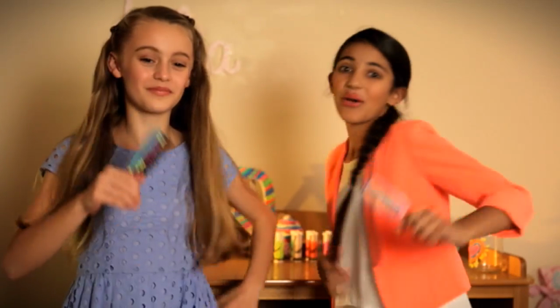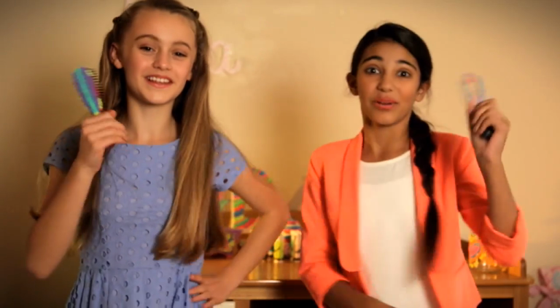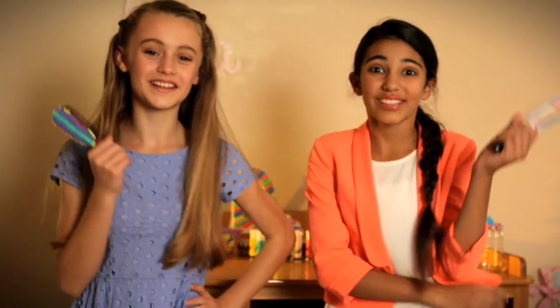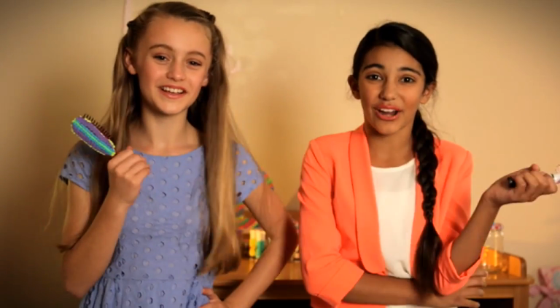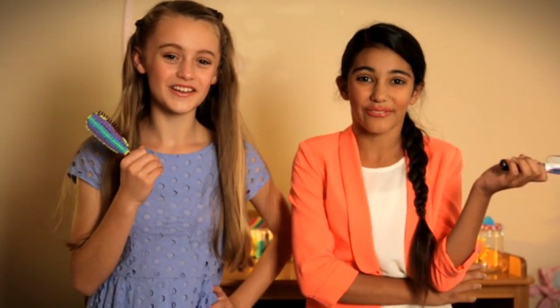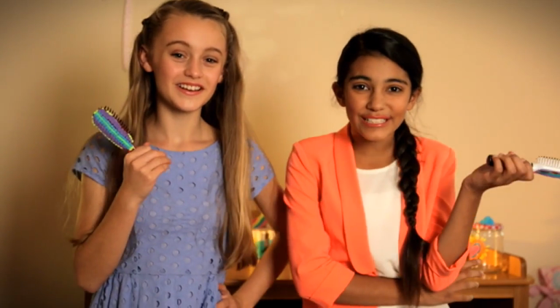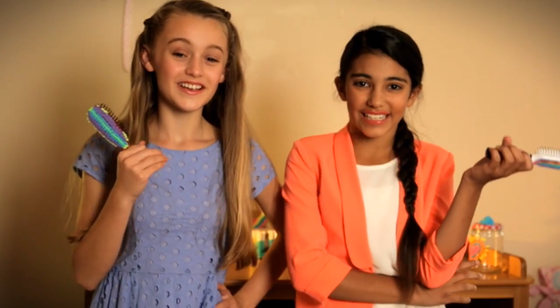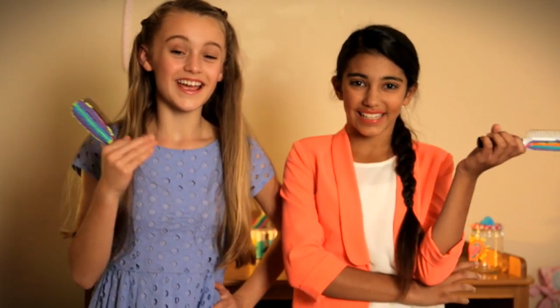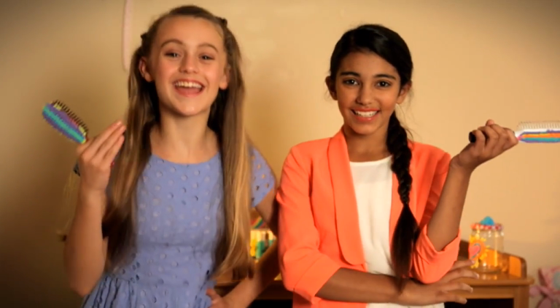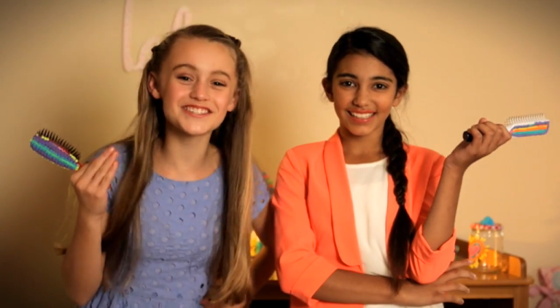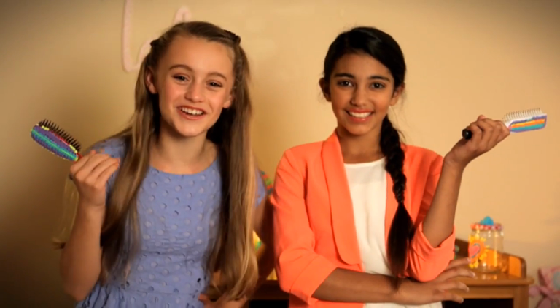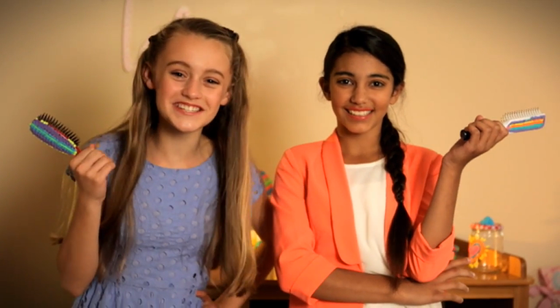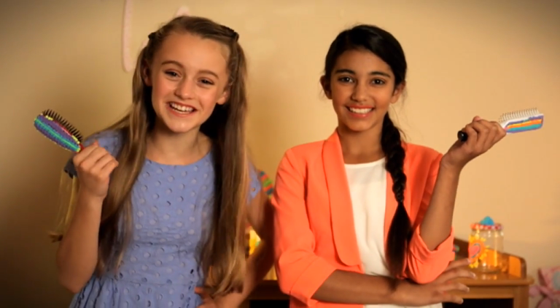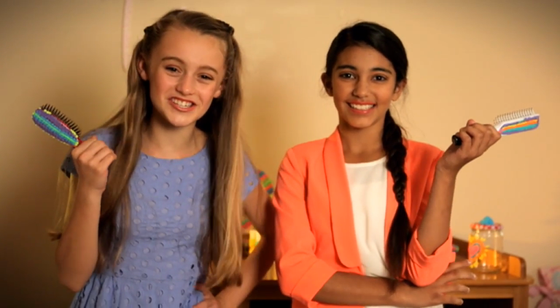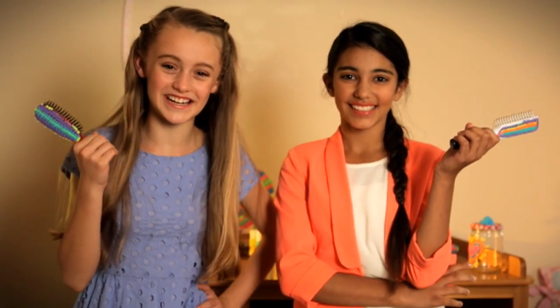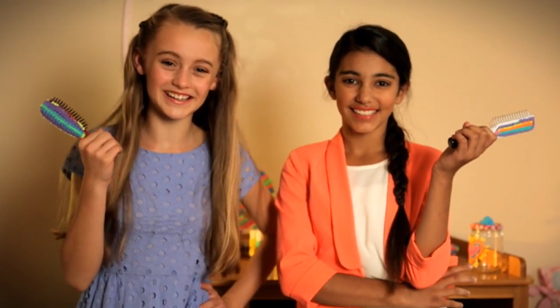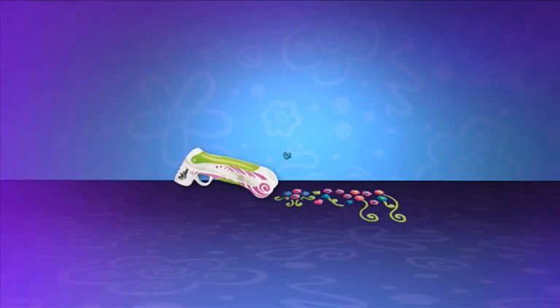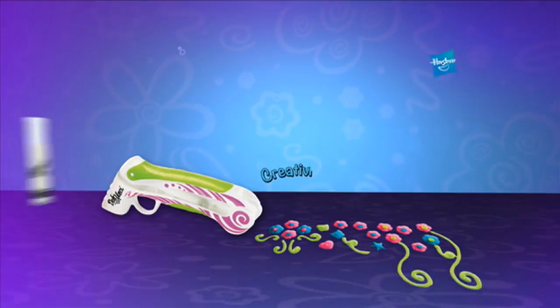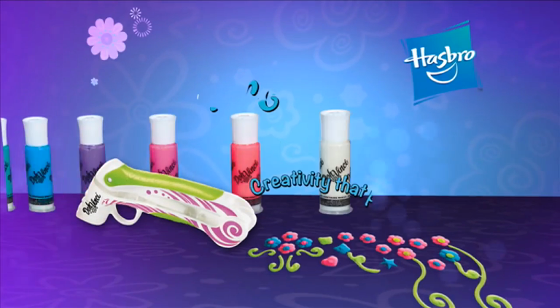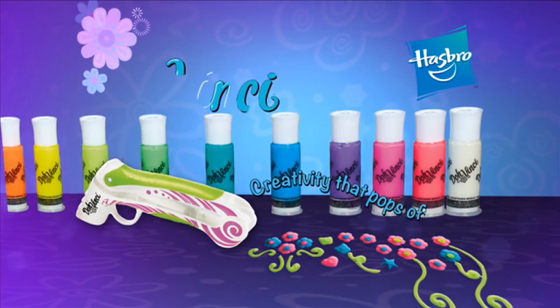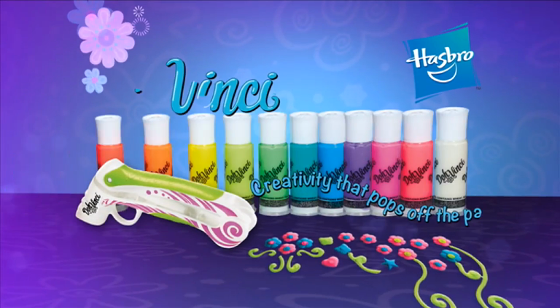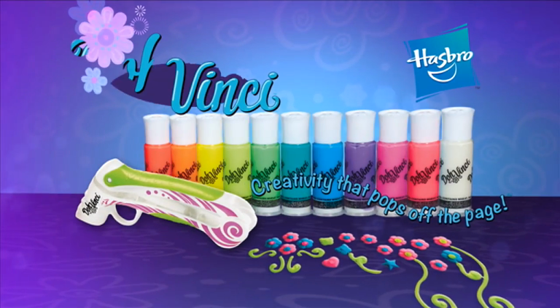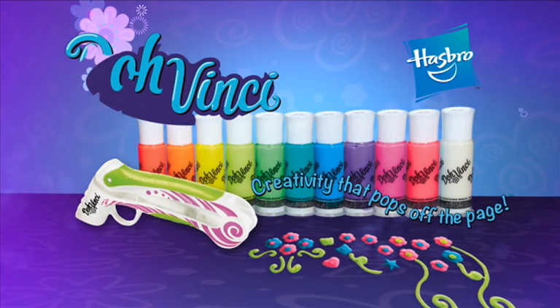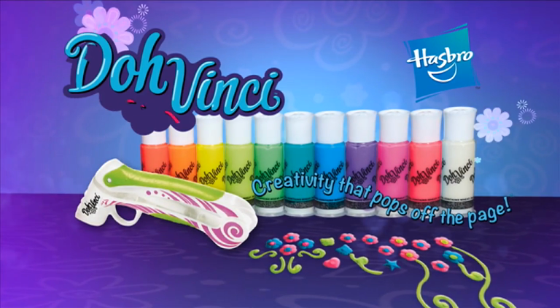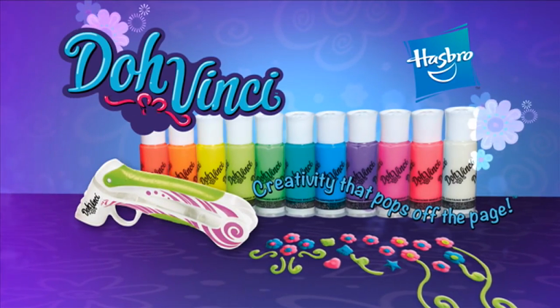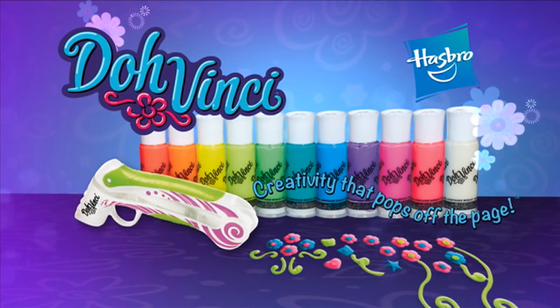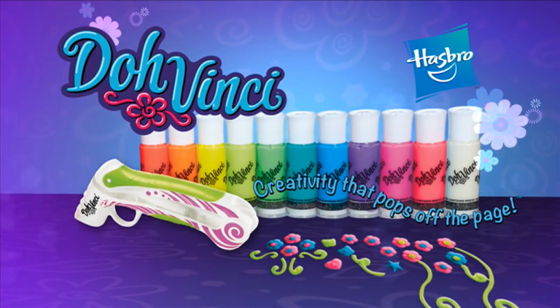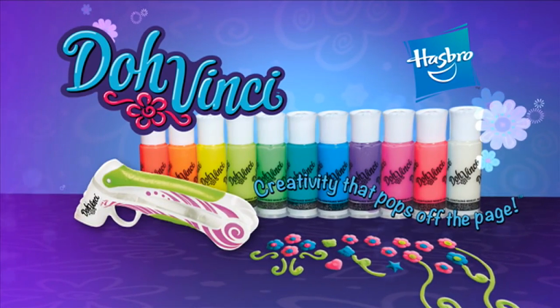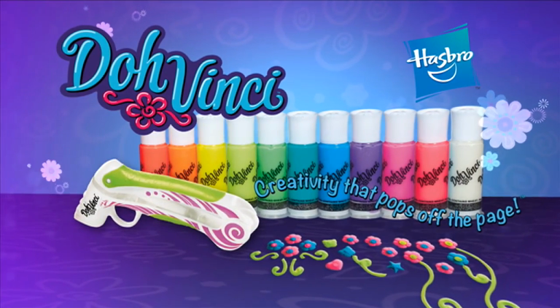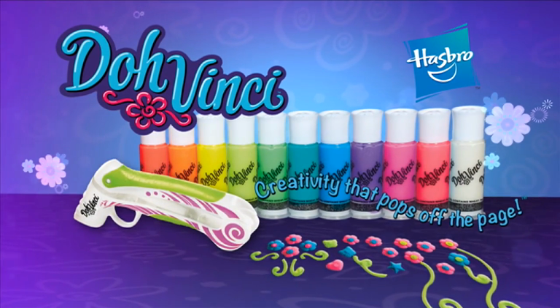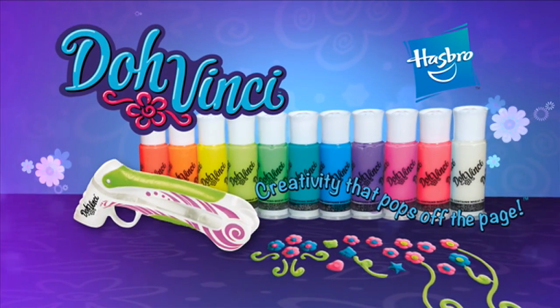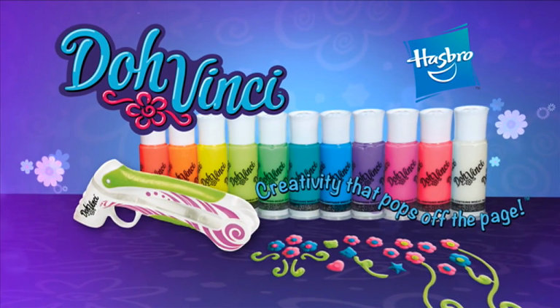With Da Vinci, it's so cinchy. It's creativity that pops. Da Vinci.